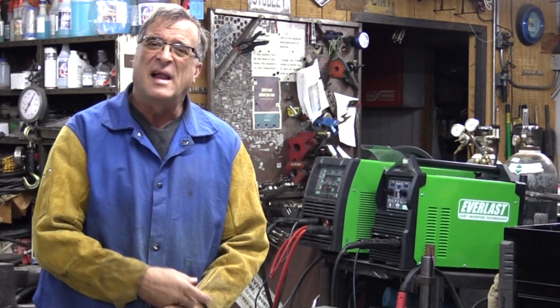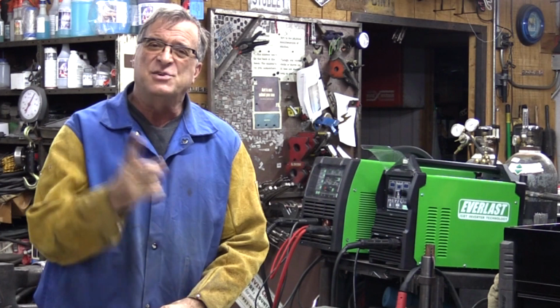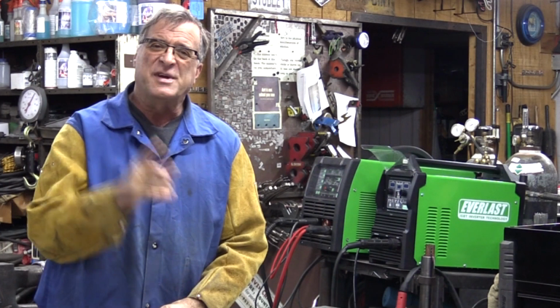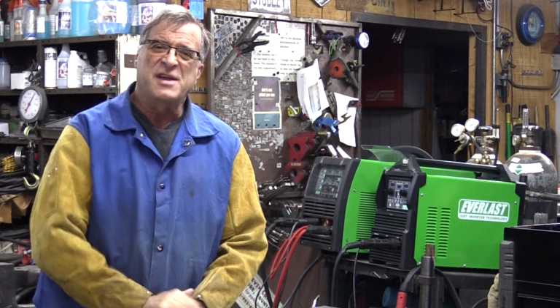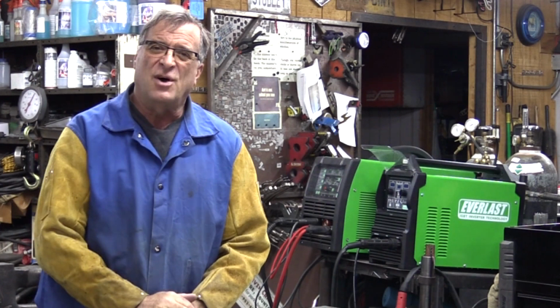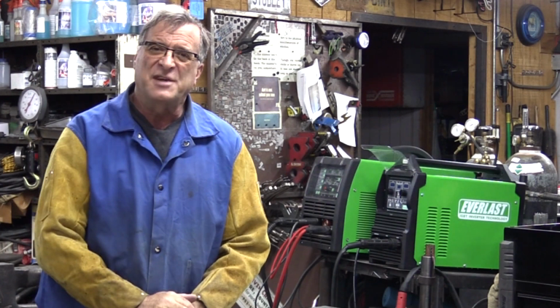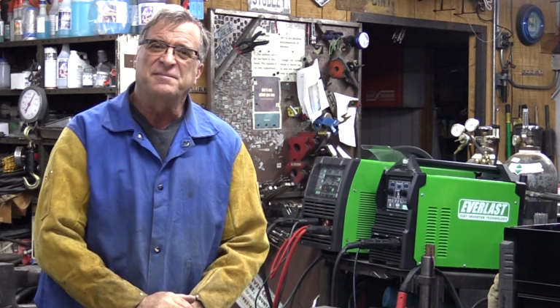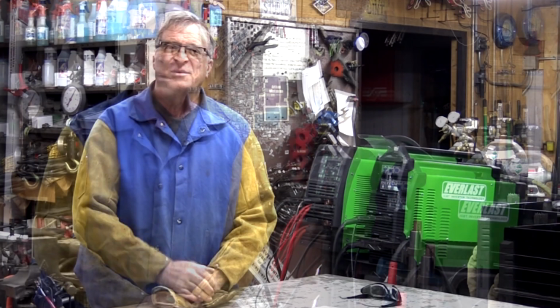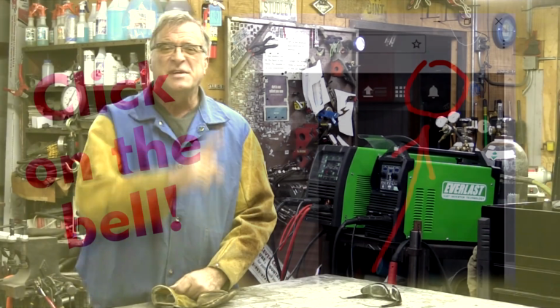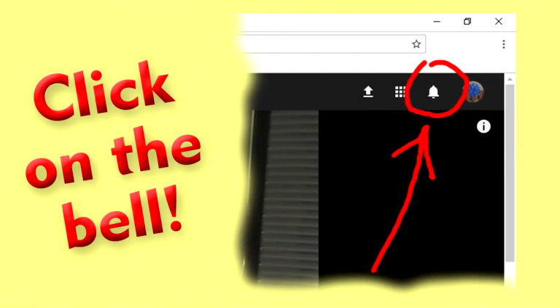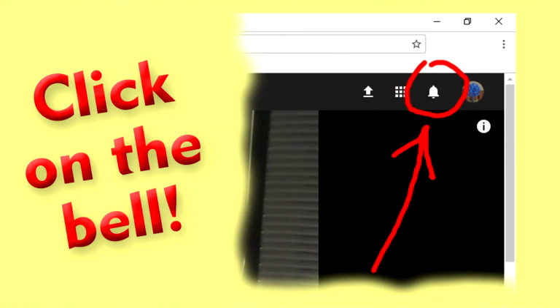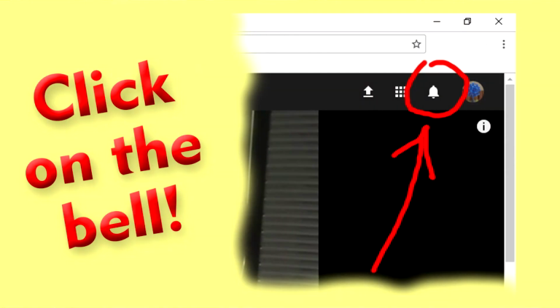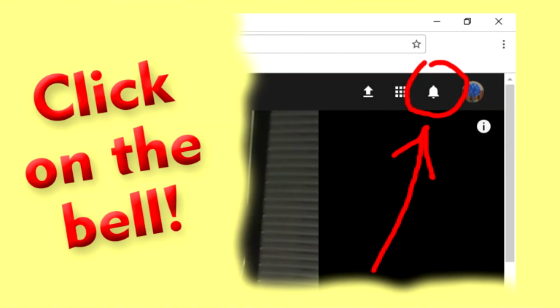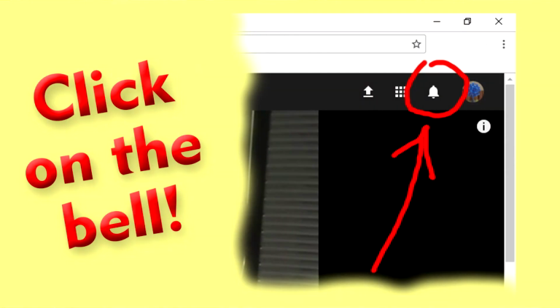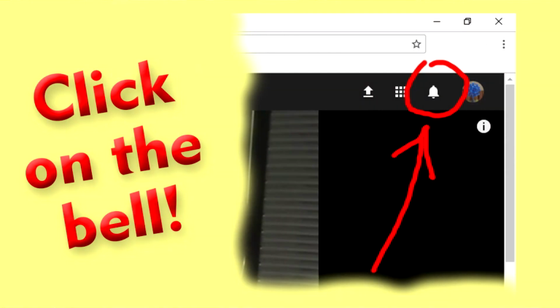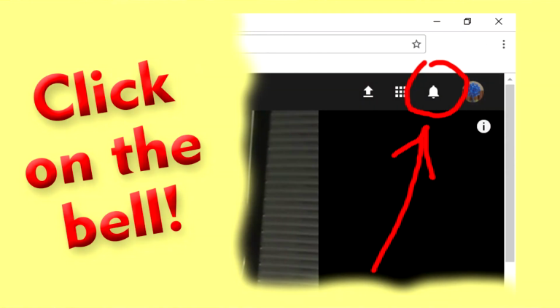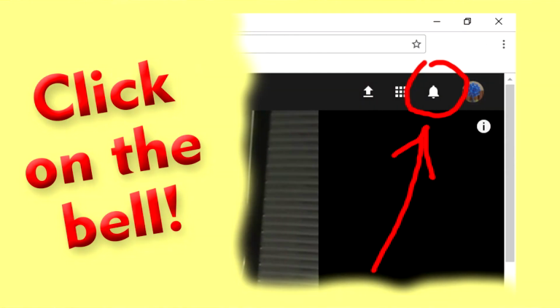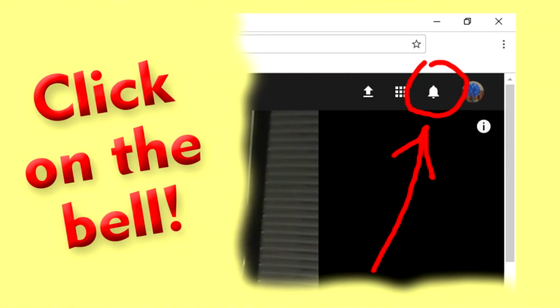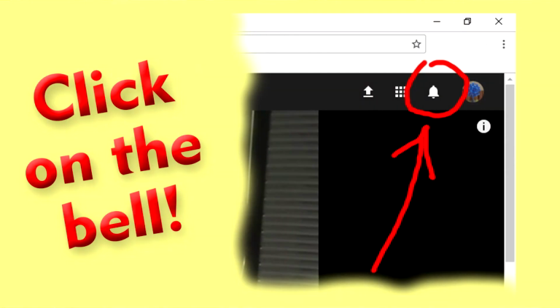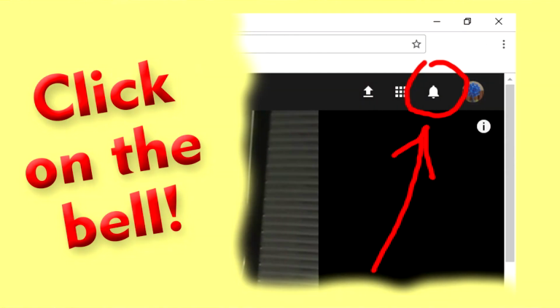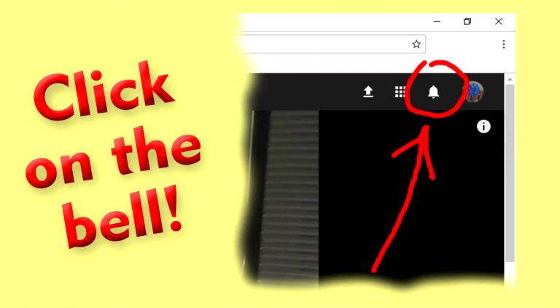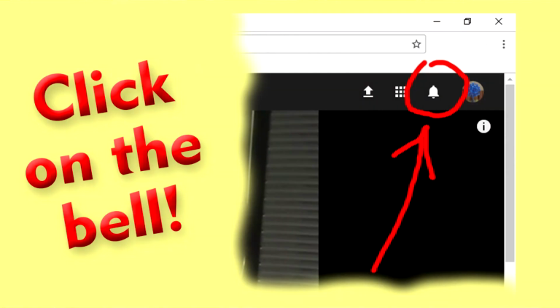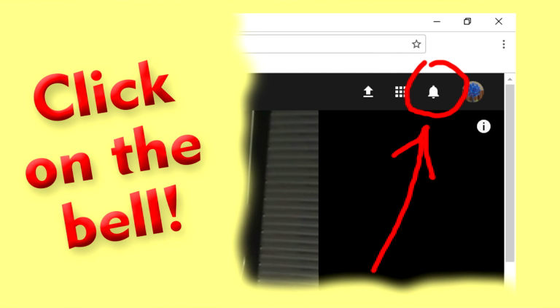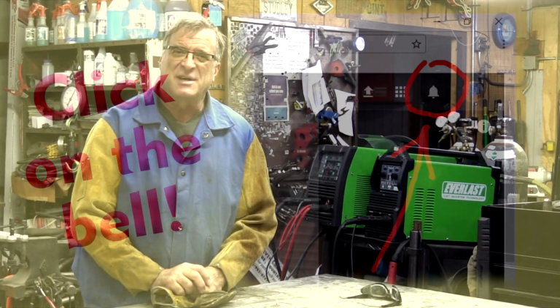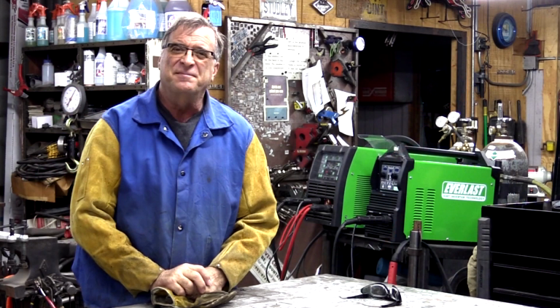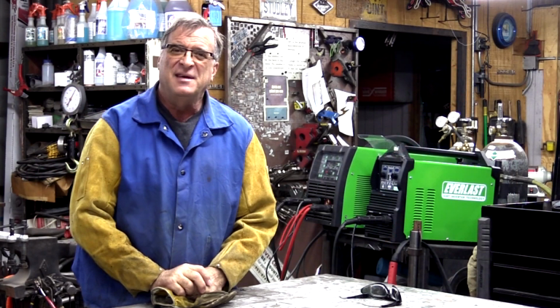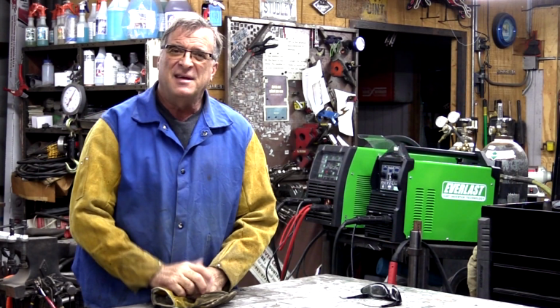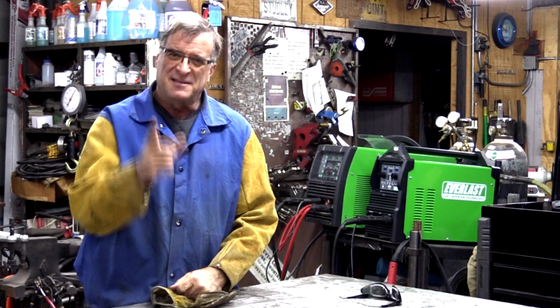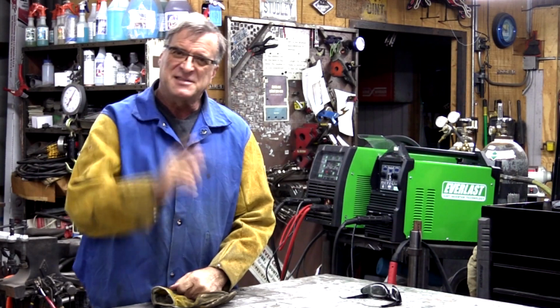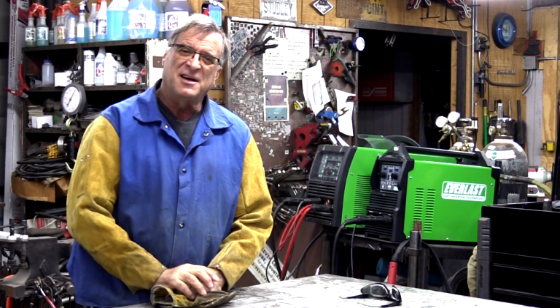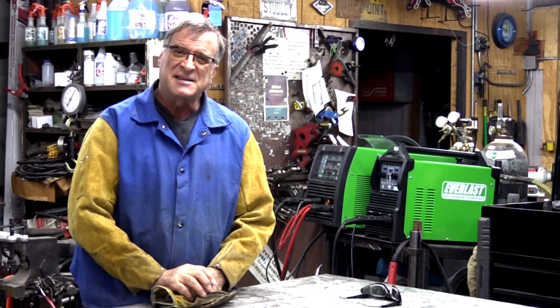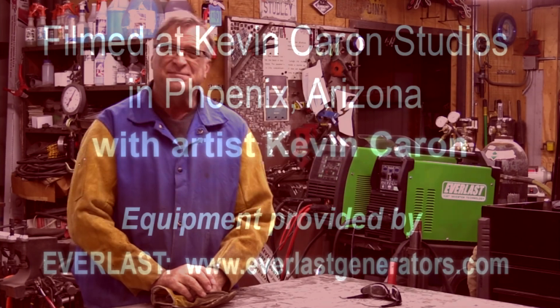Well, I do appreciate you all watching. Why don't you reach up there and hit that notification bell so you know when anything new pops up. I'll see you all next time.